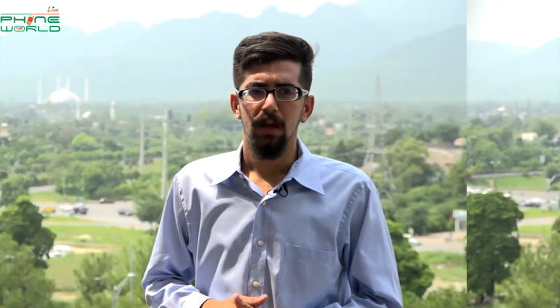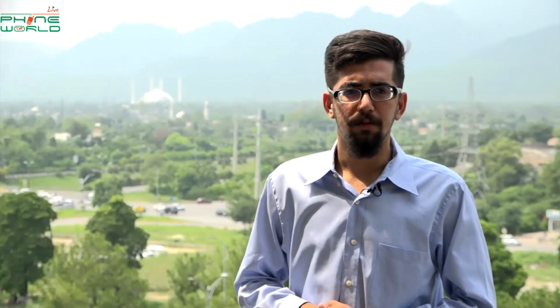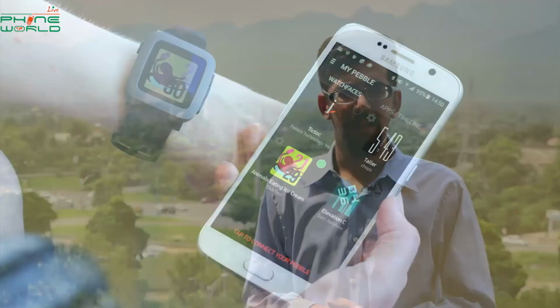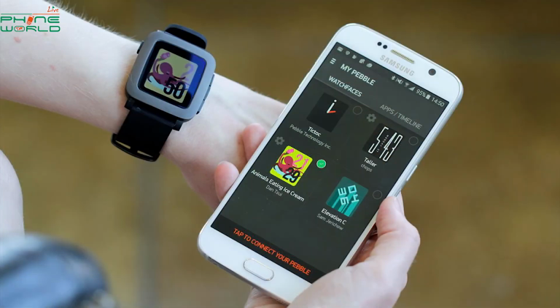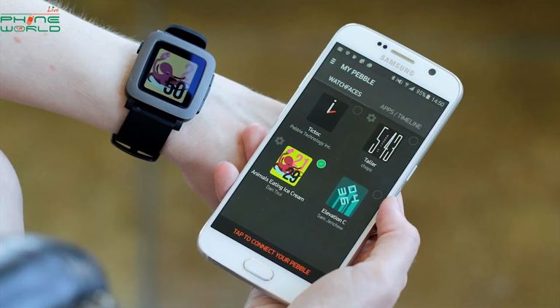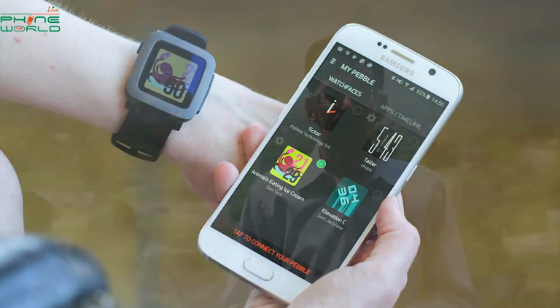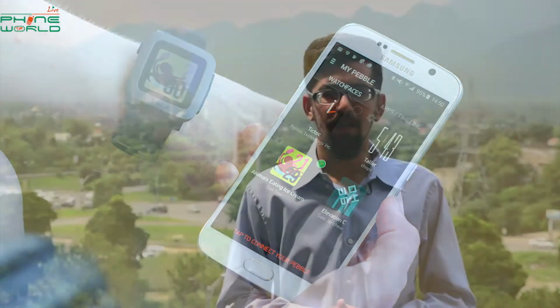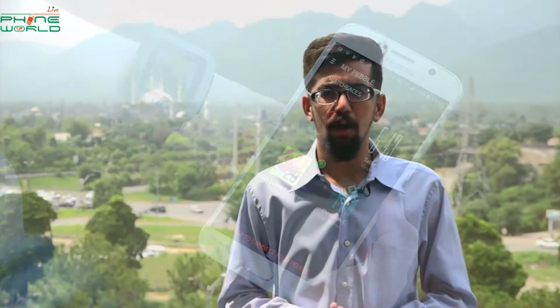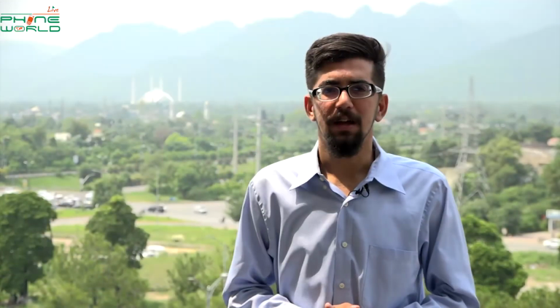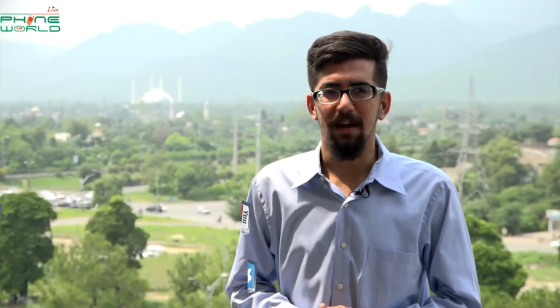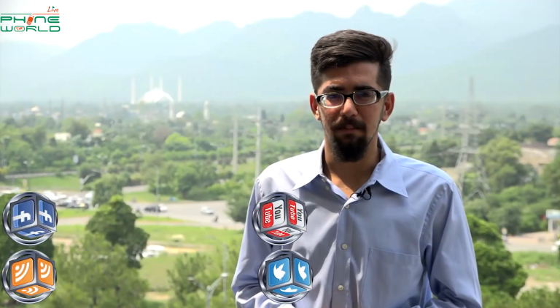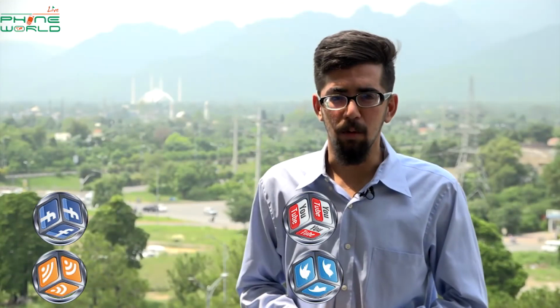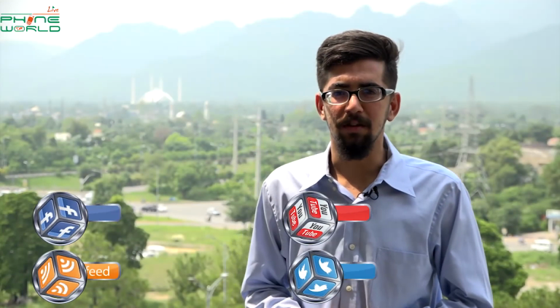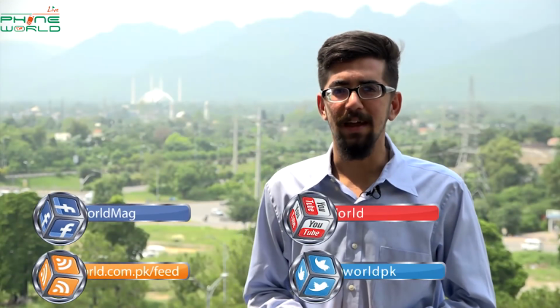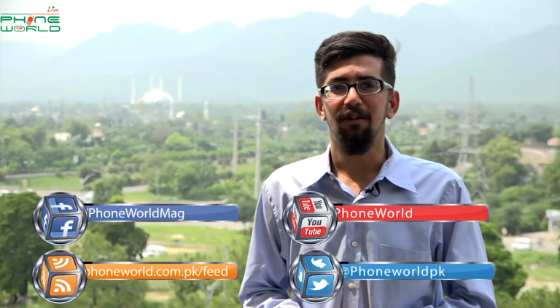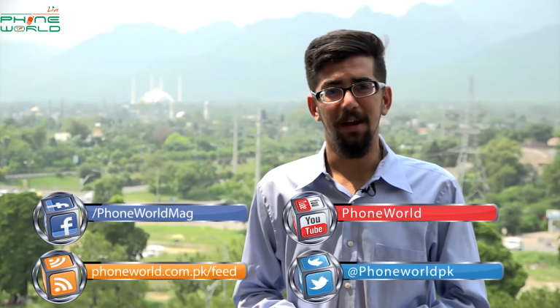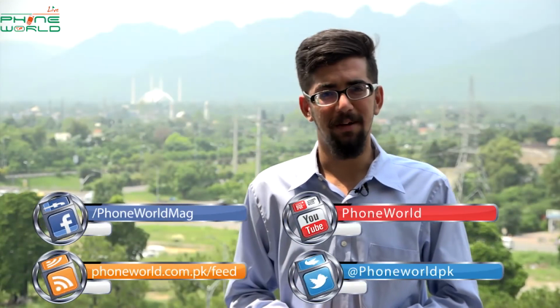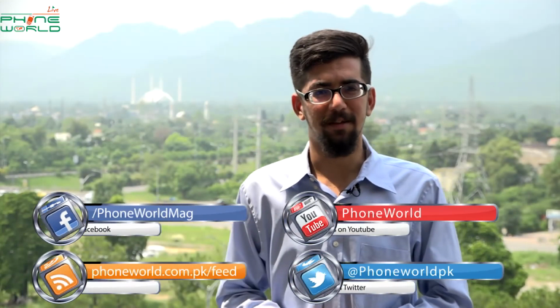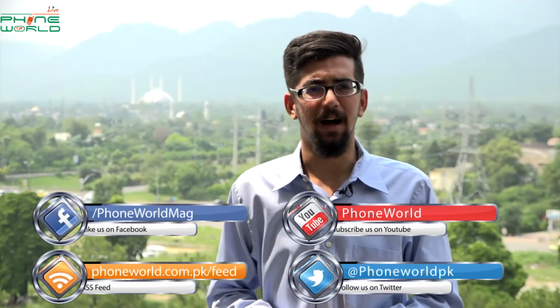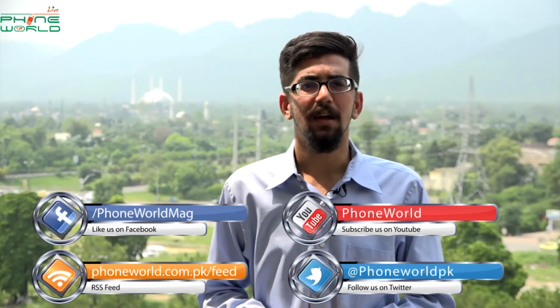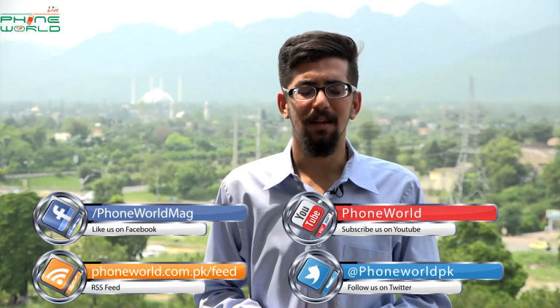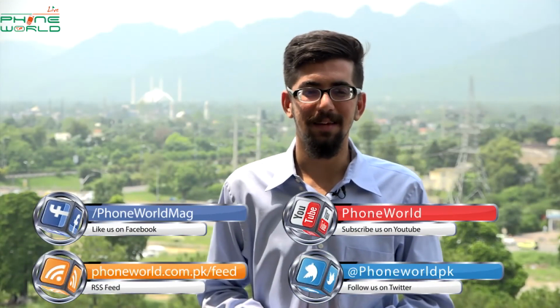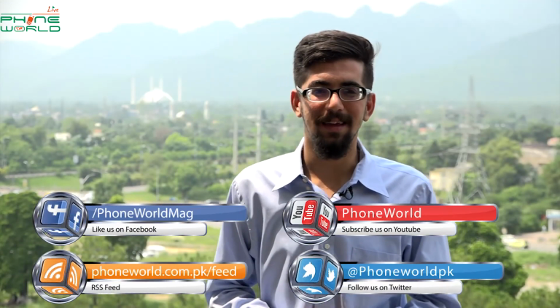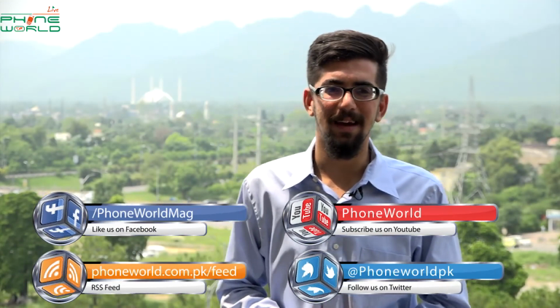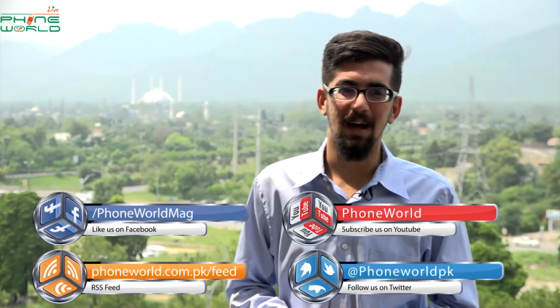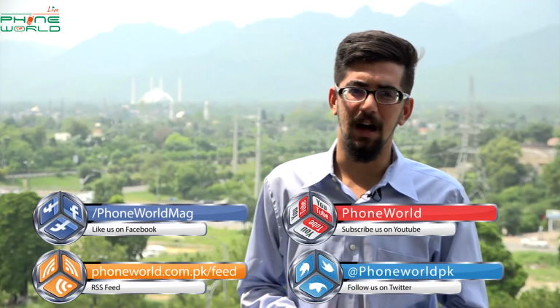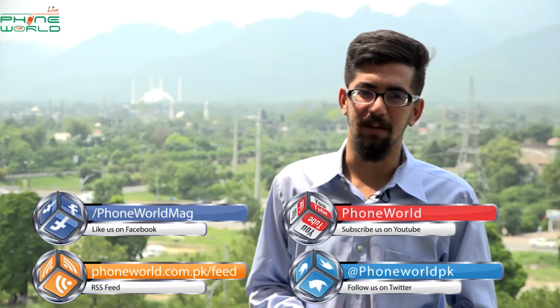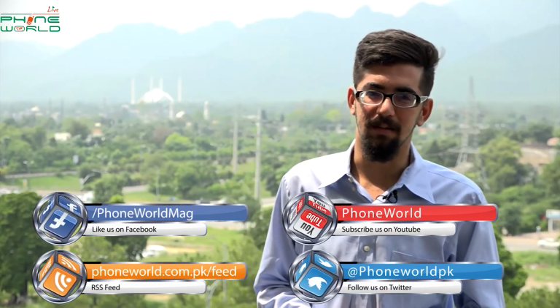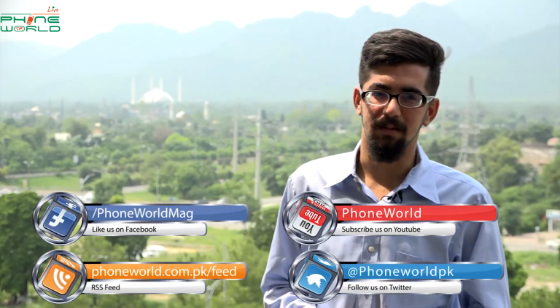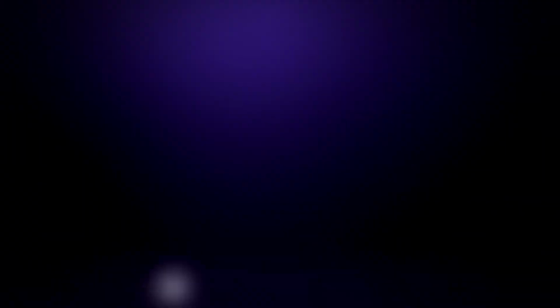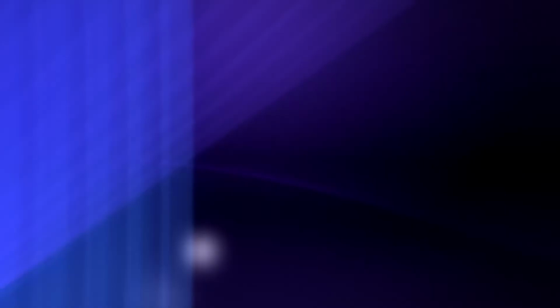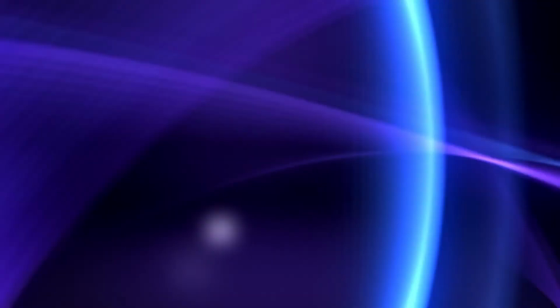So this is the Pebble Time Smartwatch. Stay tuned for new trending videos. Till then, take care. Allah Hafiz.